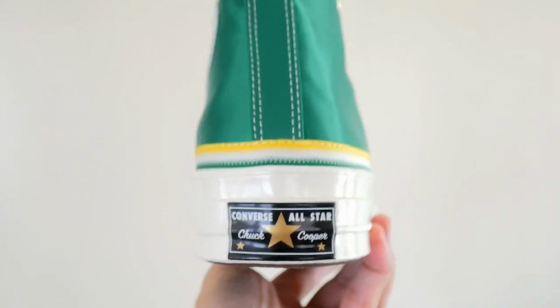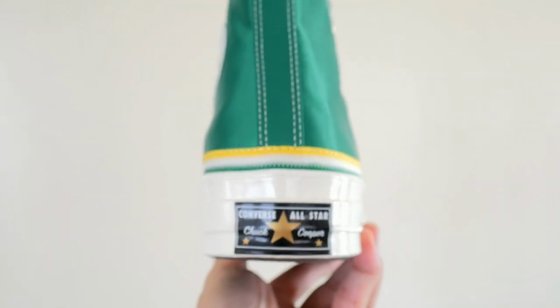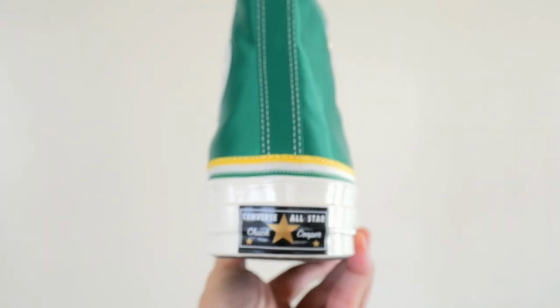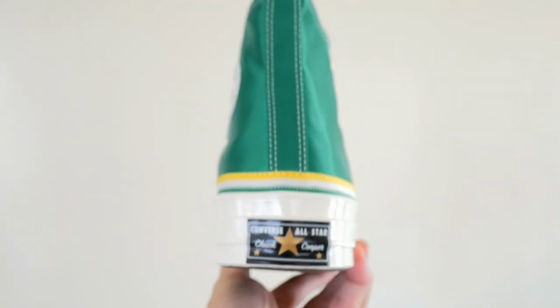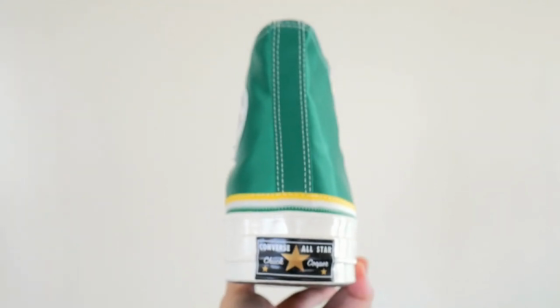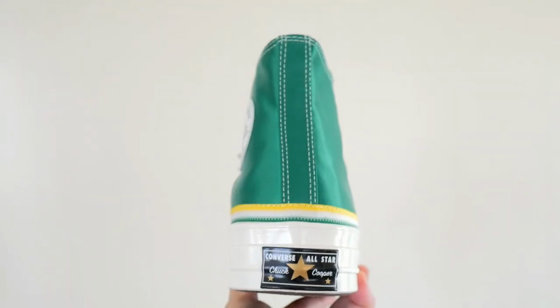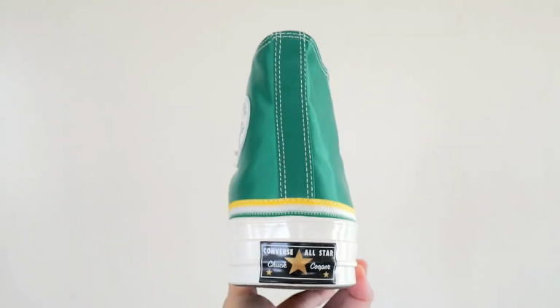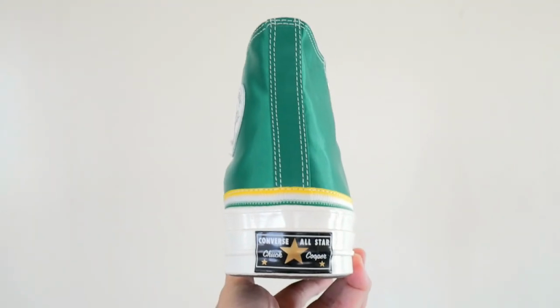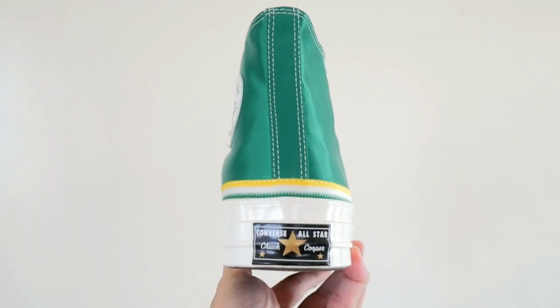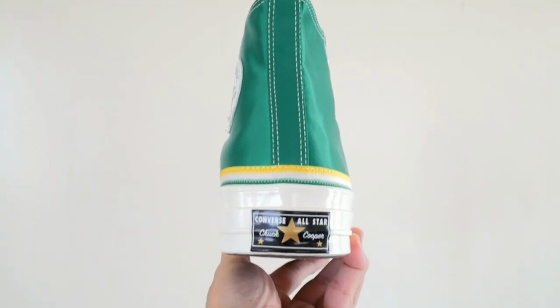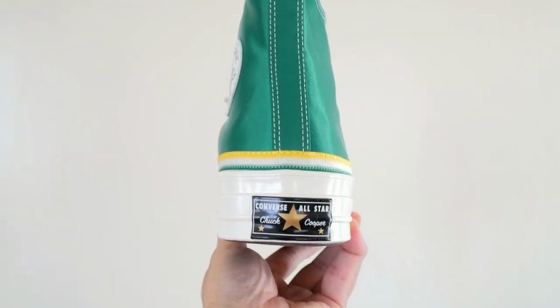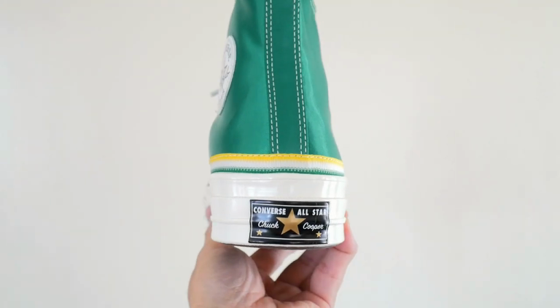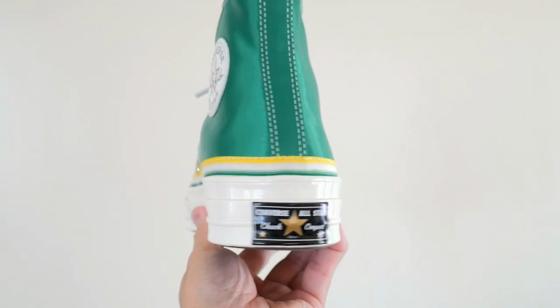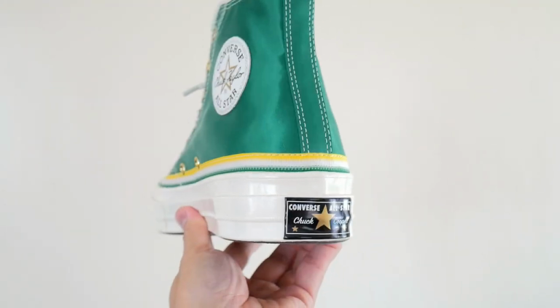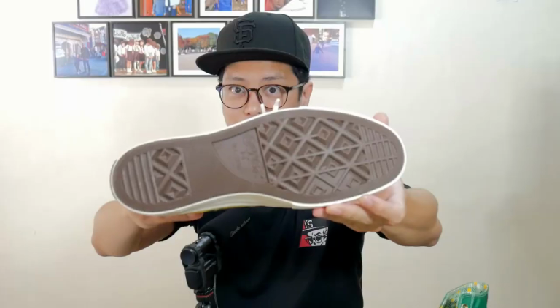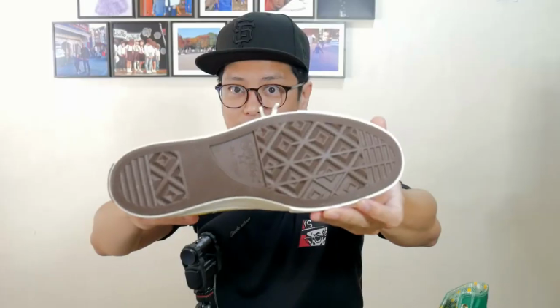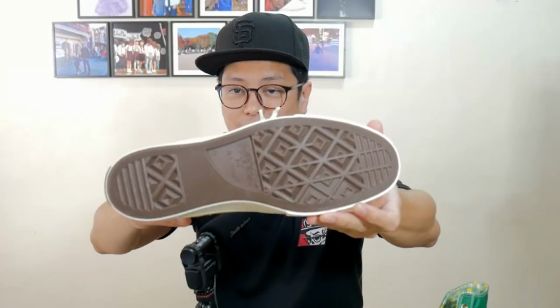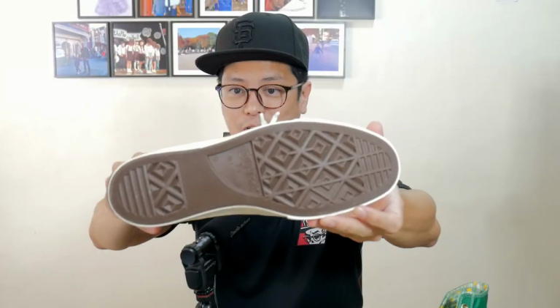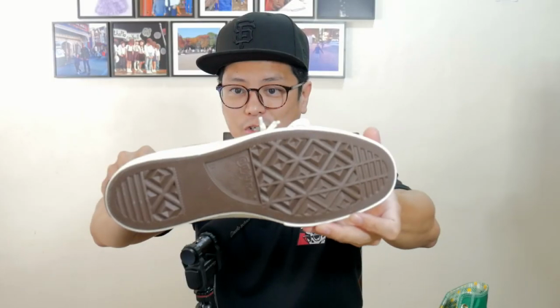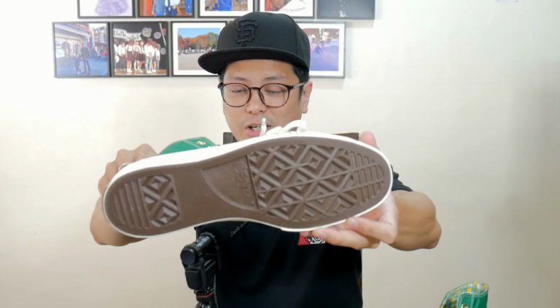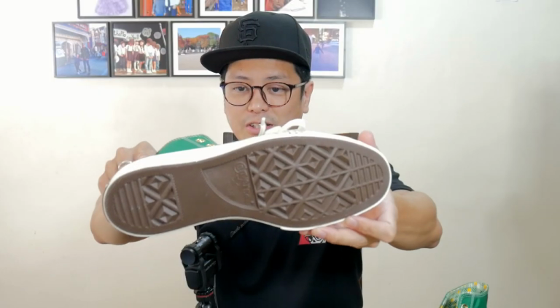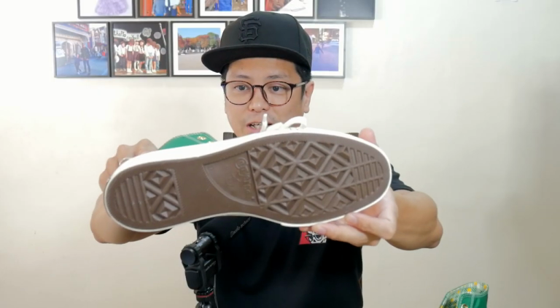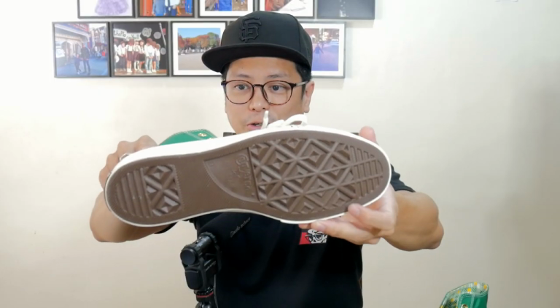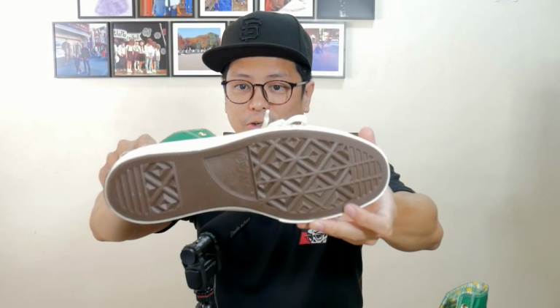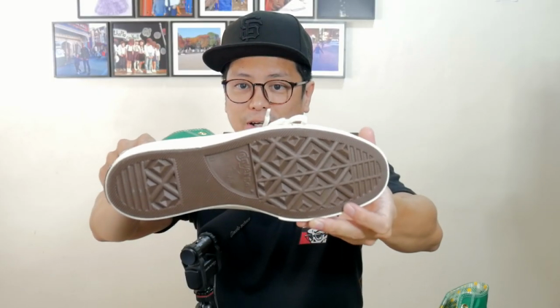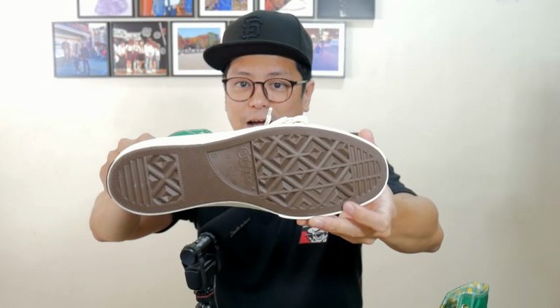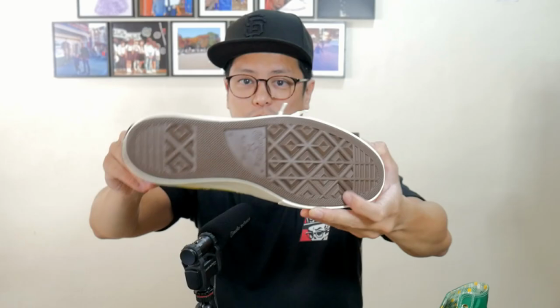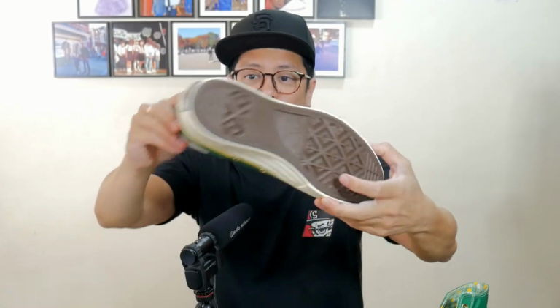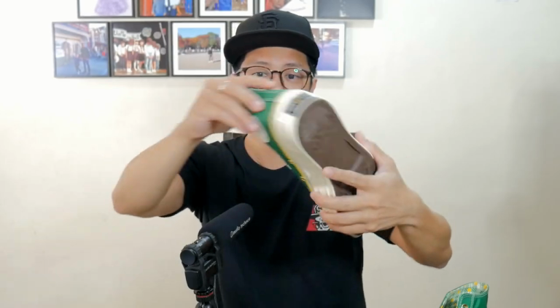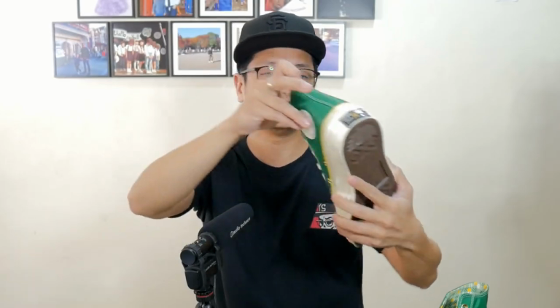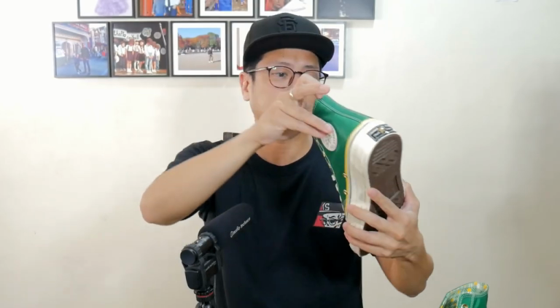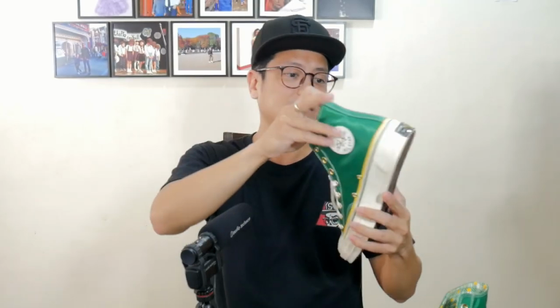Underneath, you have your standard brown Chuck Taylor outsole.